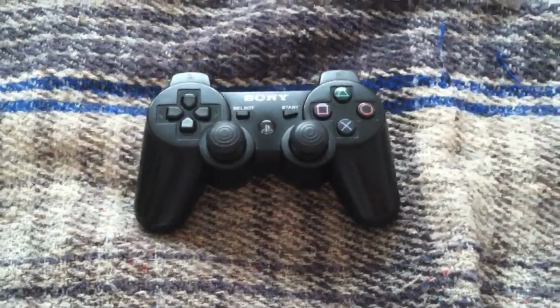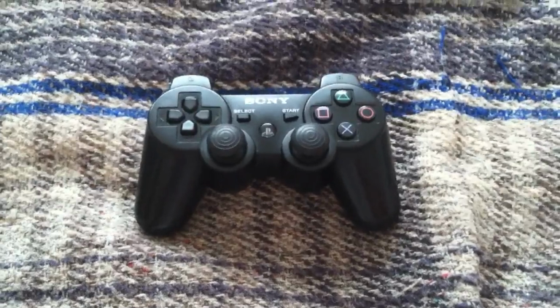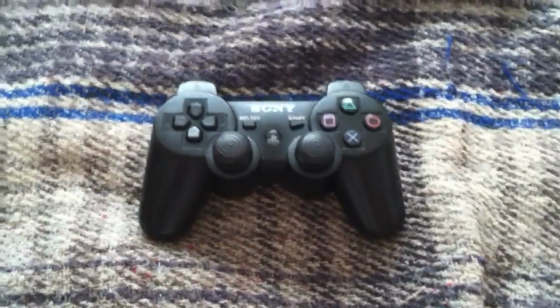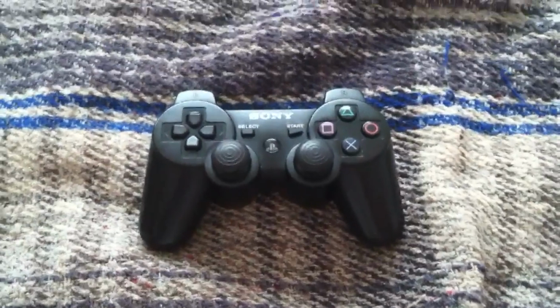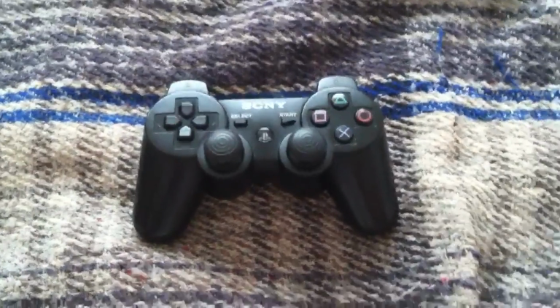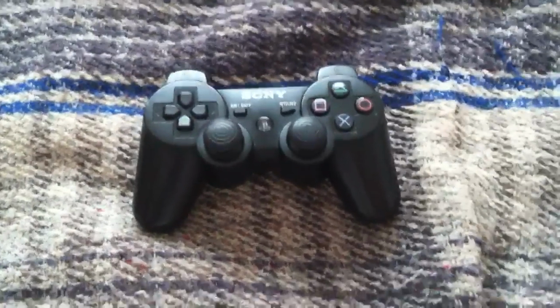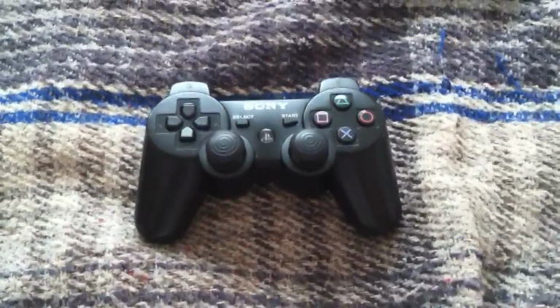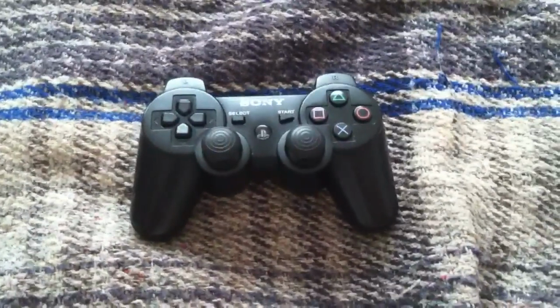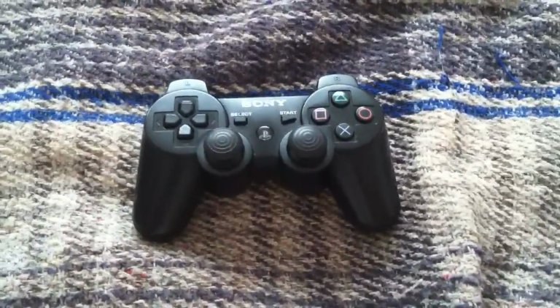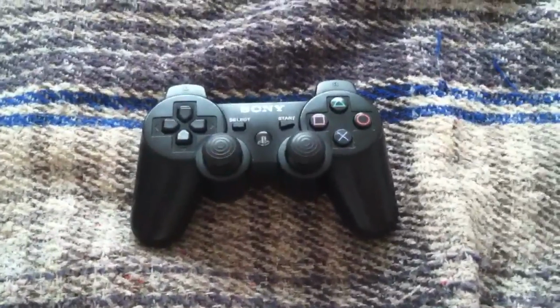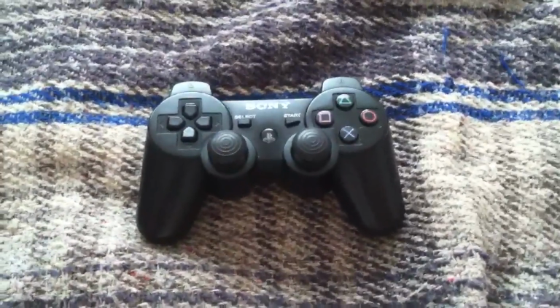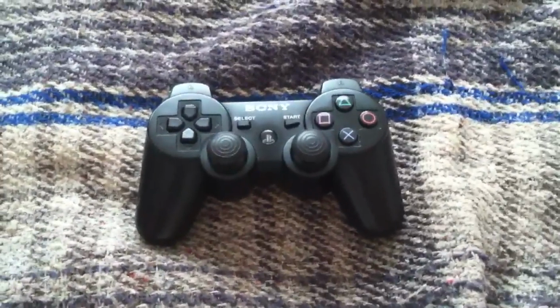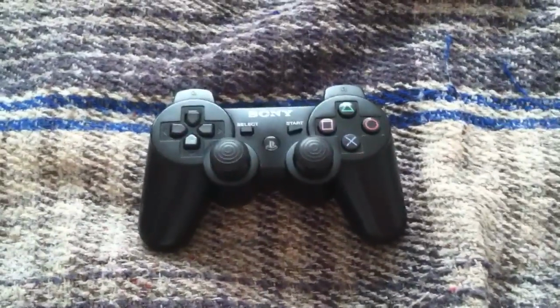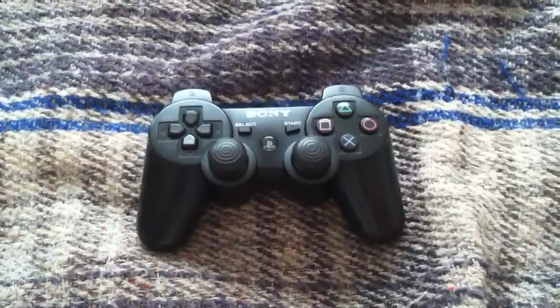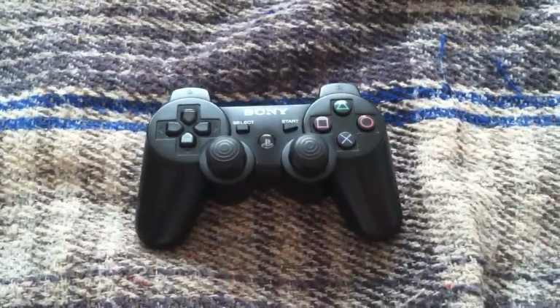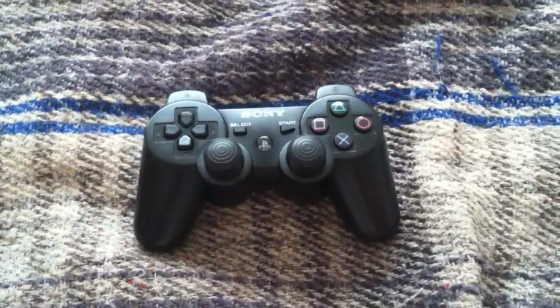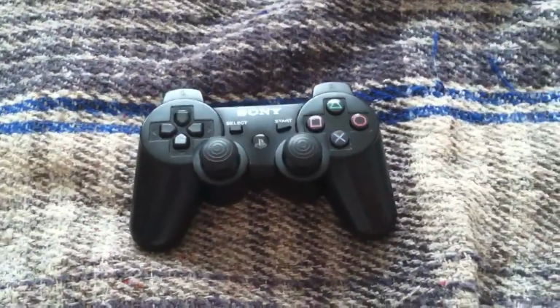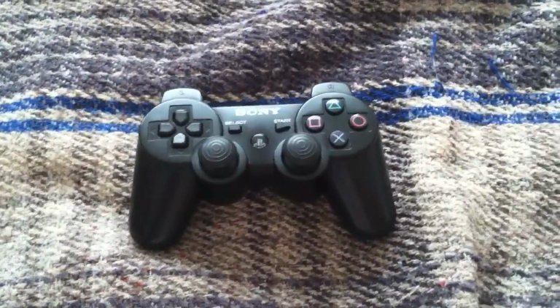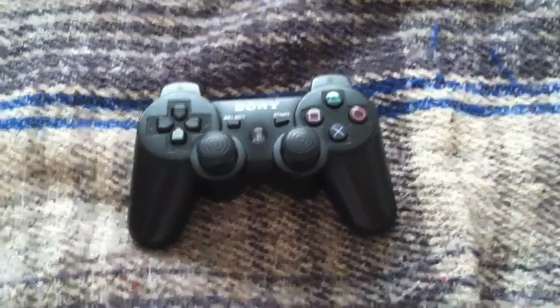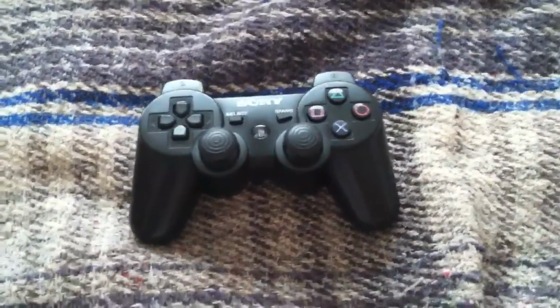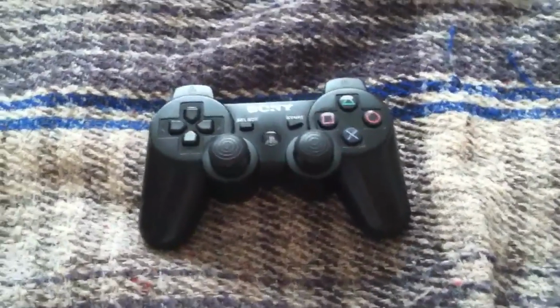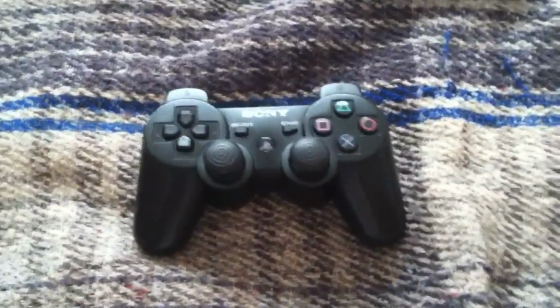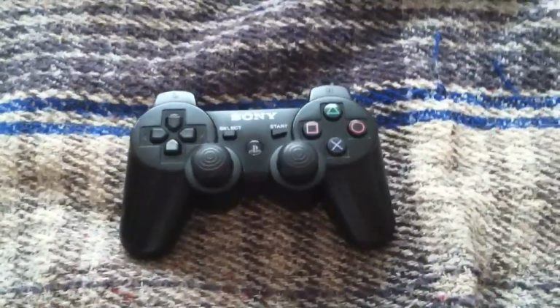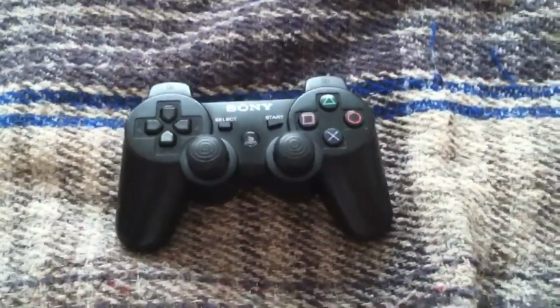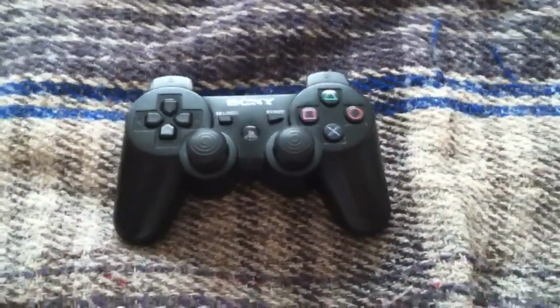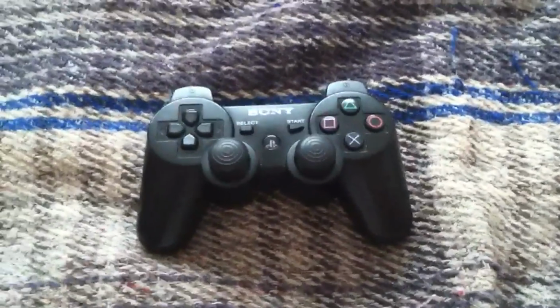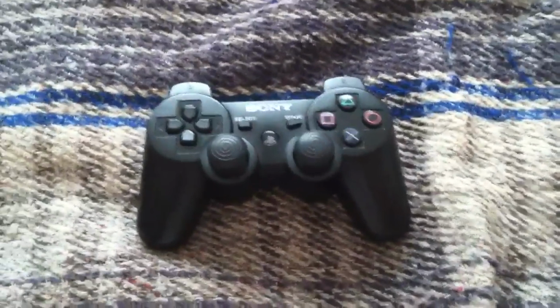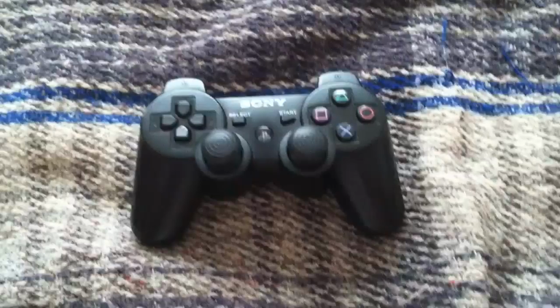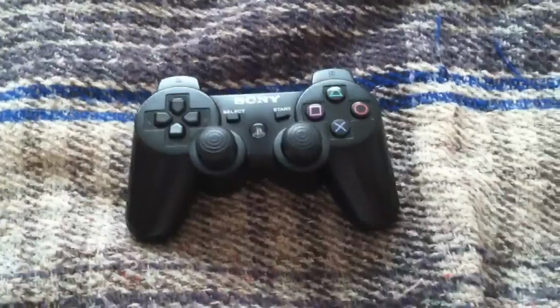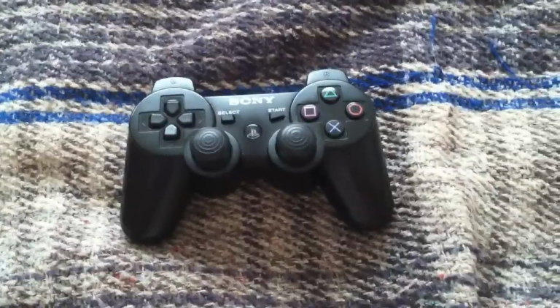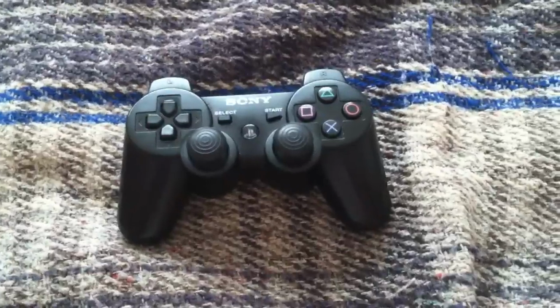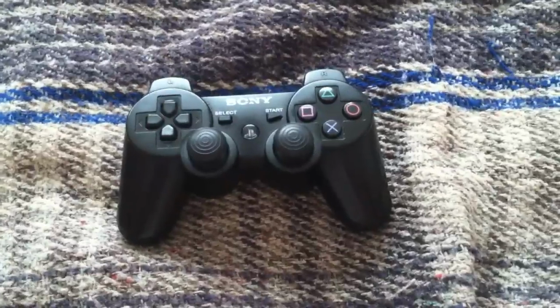Hey everyone, YouTube, Elias Feldsoulos here. I'm bringing you all a quick tutorial on how to reset your PlayStation 3's controller.